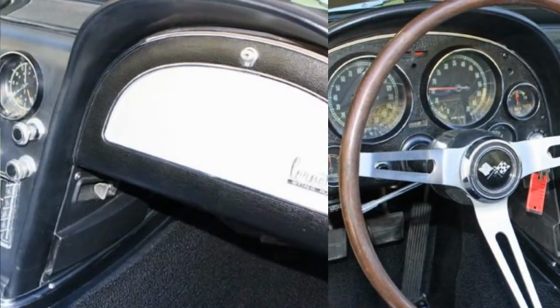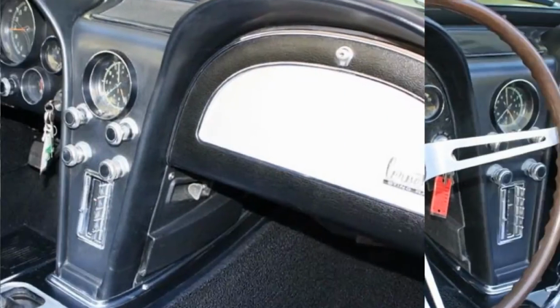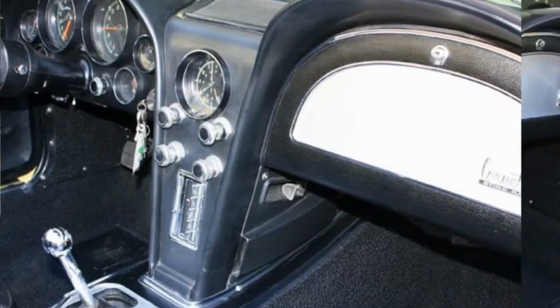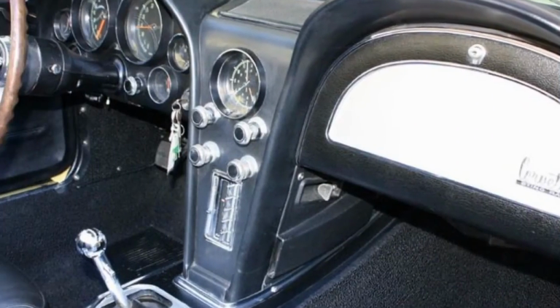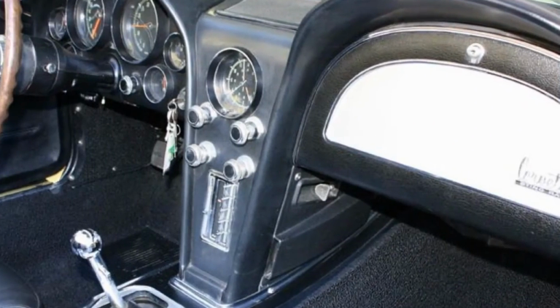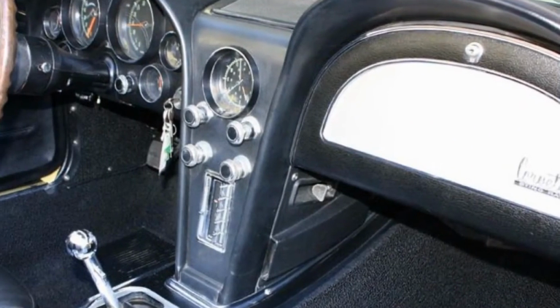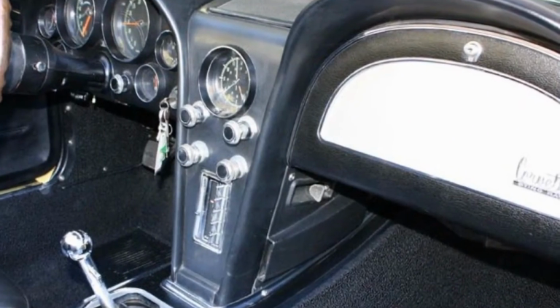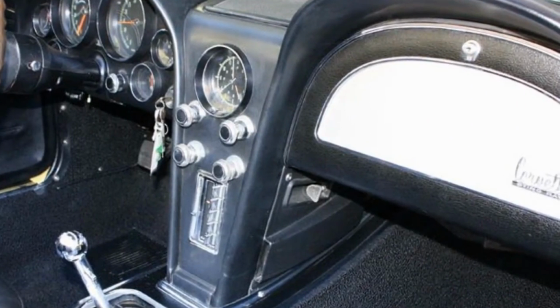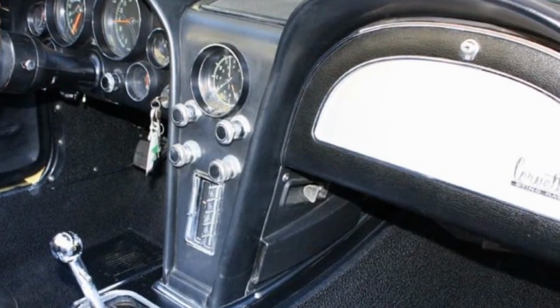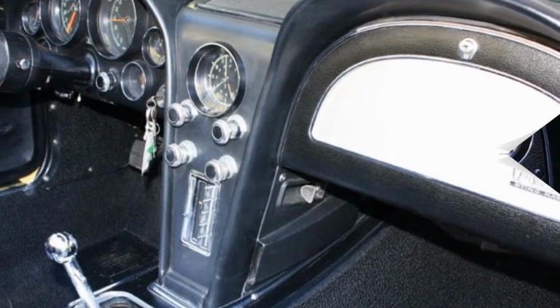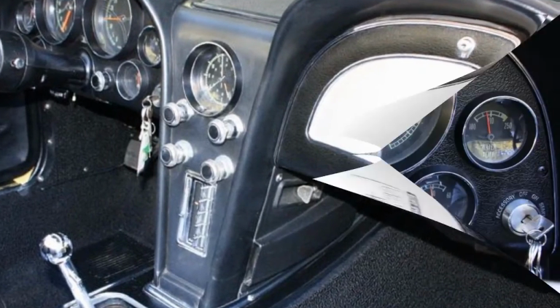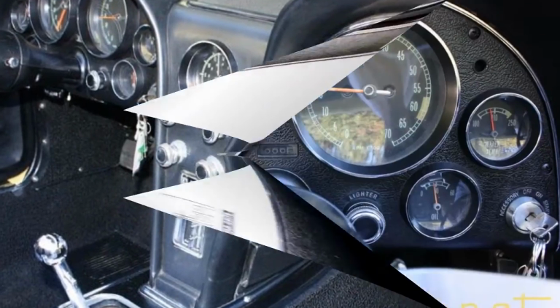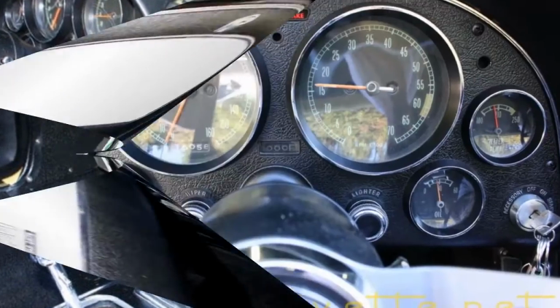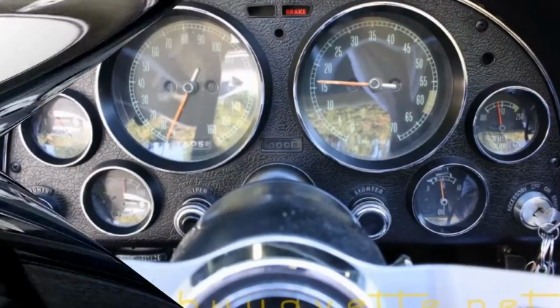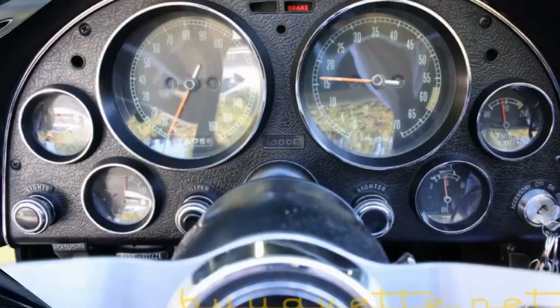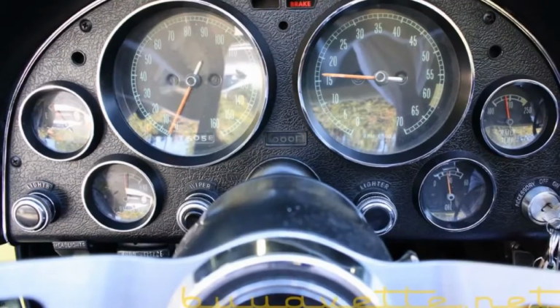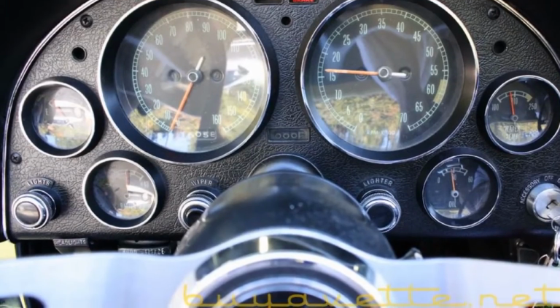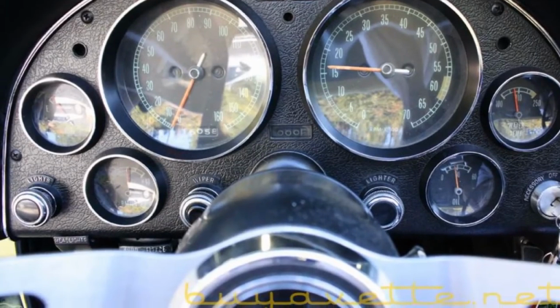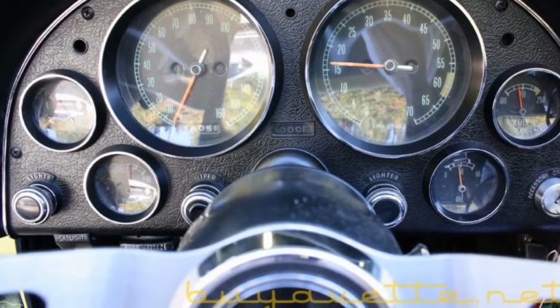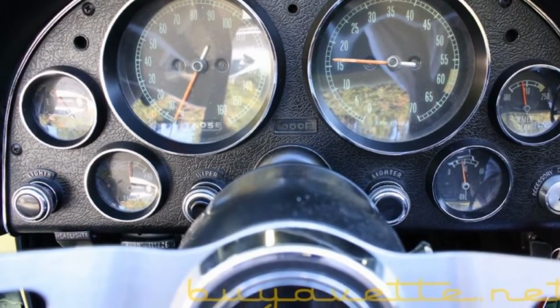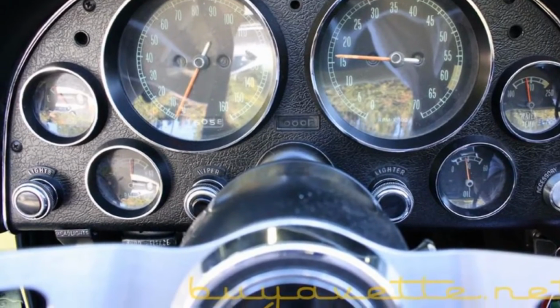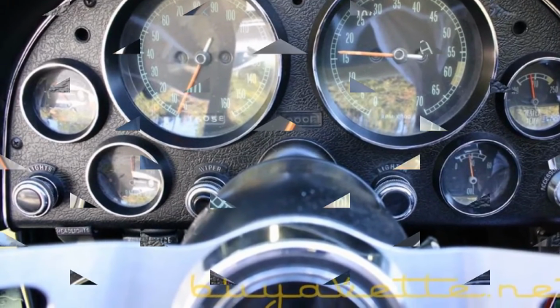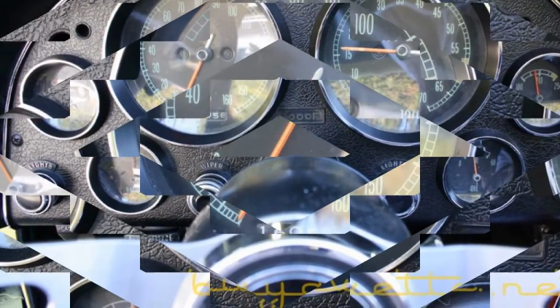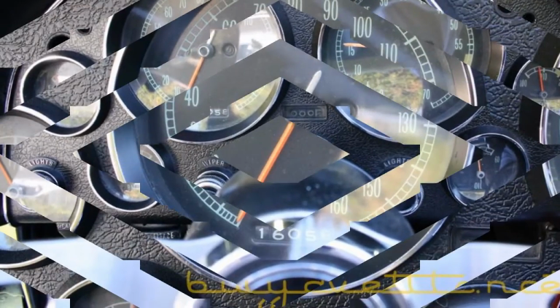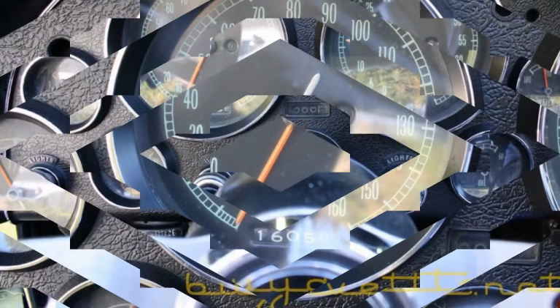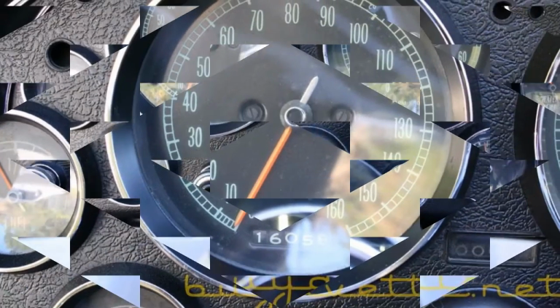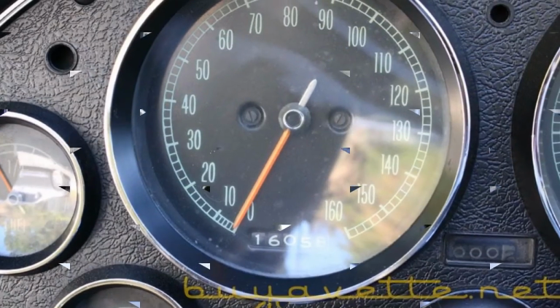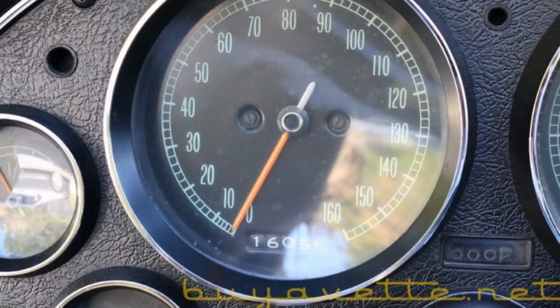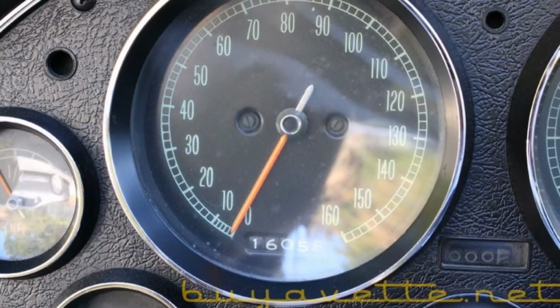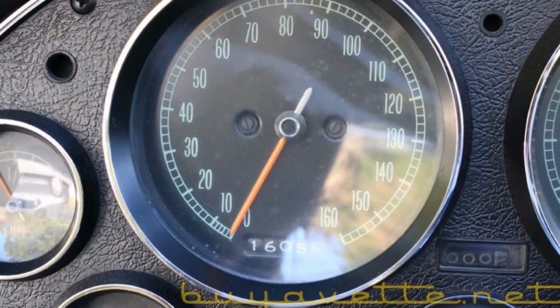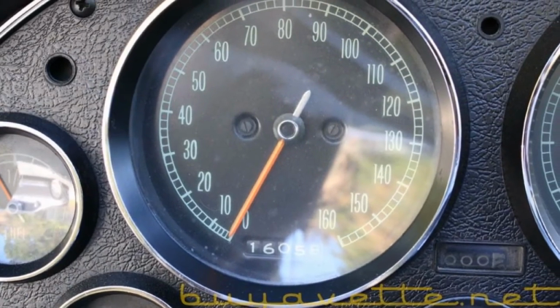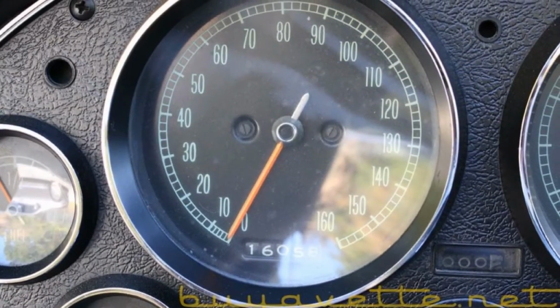It's got leather seats in it. The interior is in really nice shape and the gauges are nice and clear.